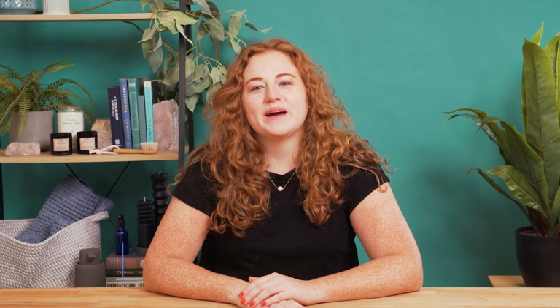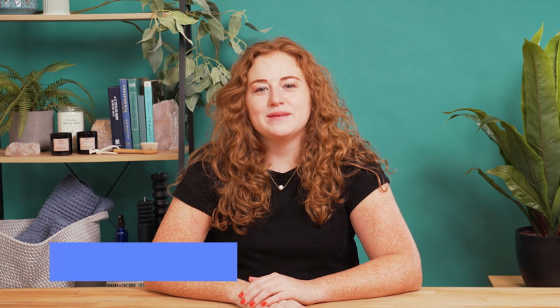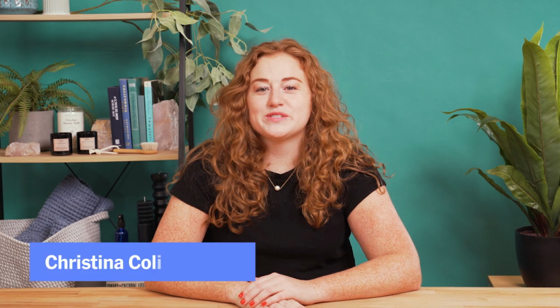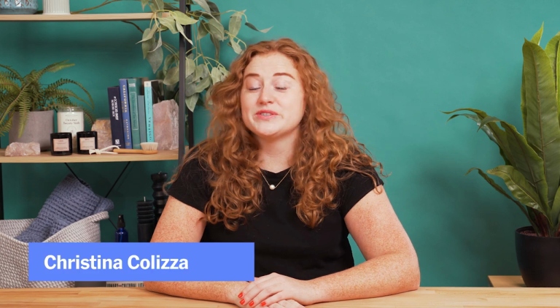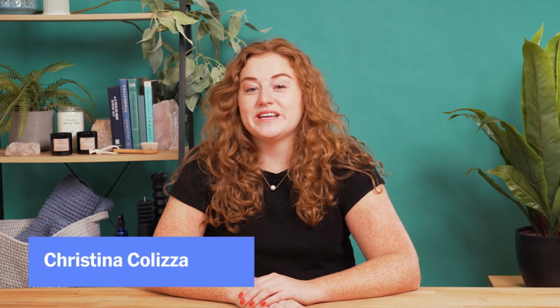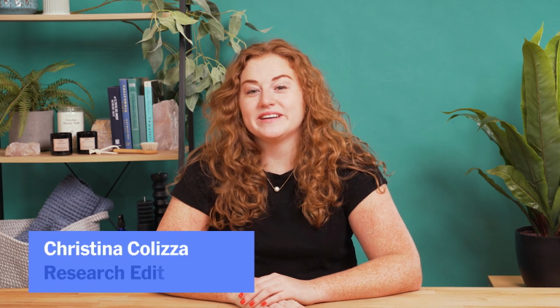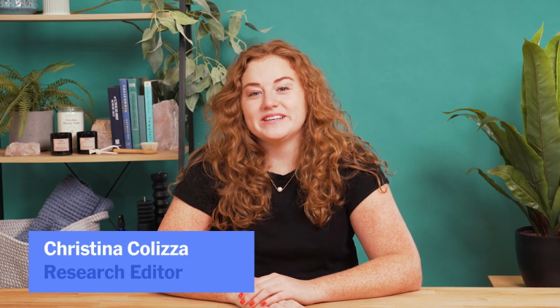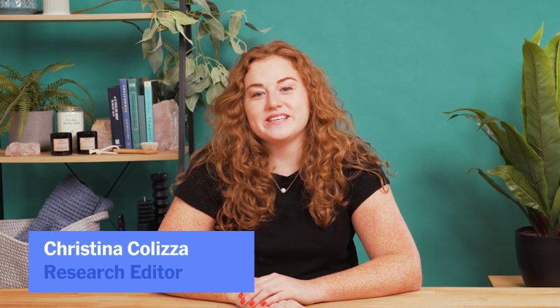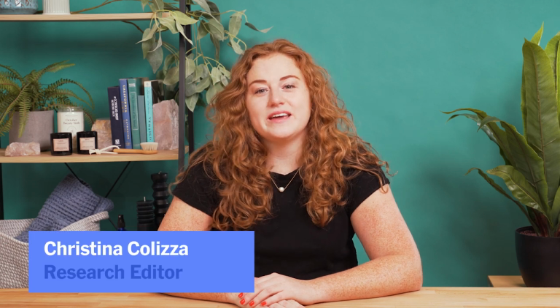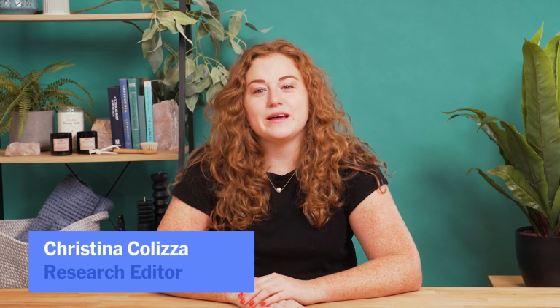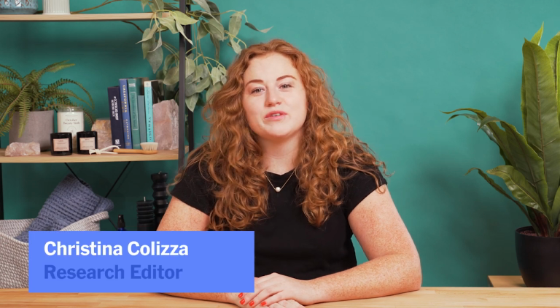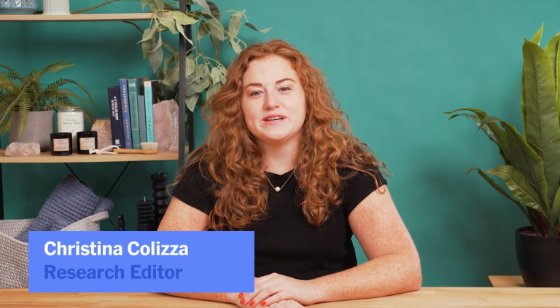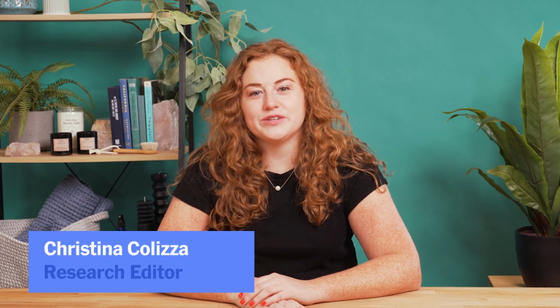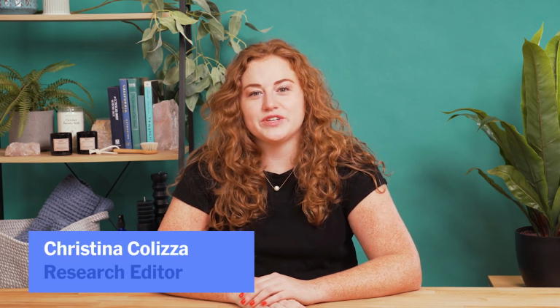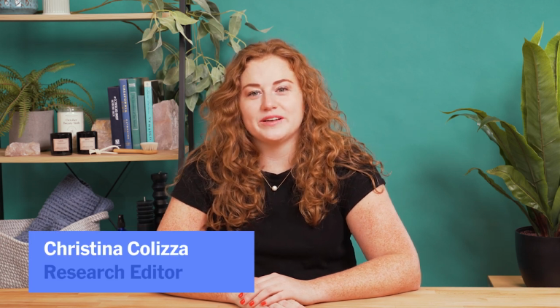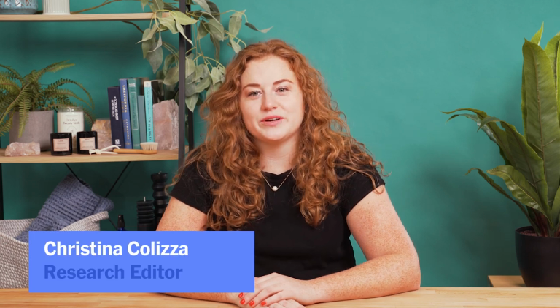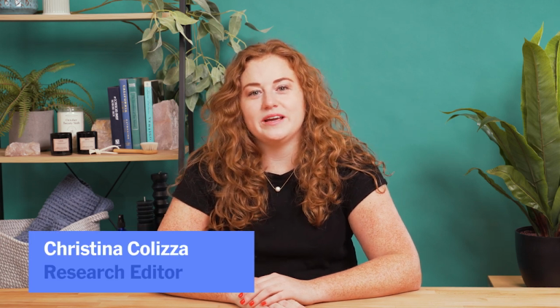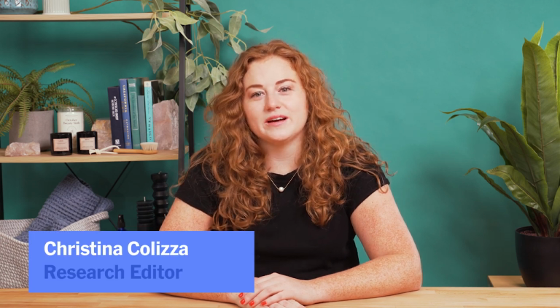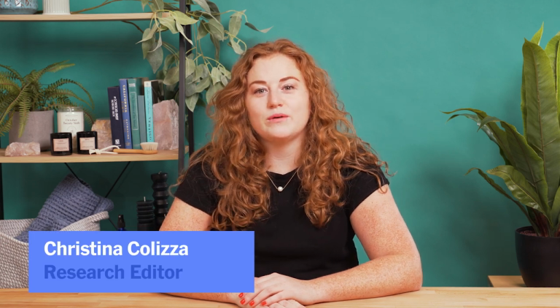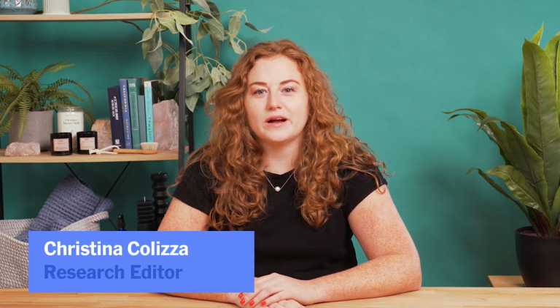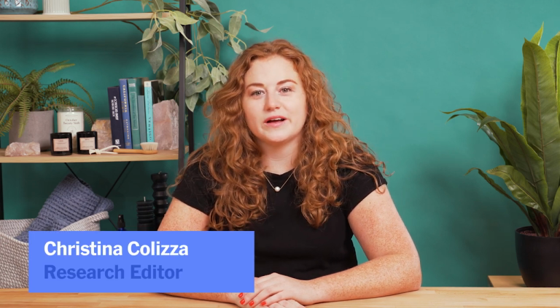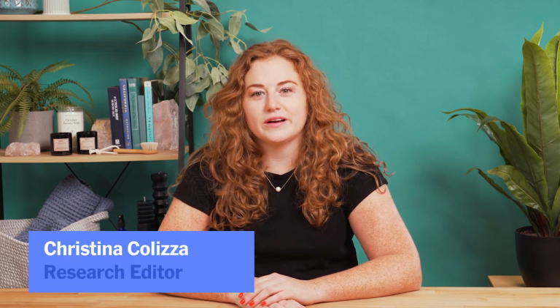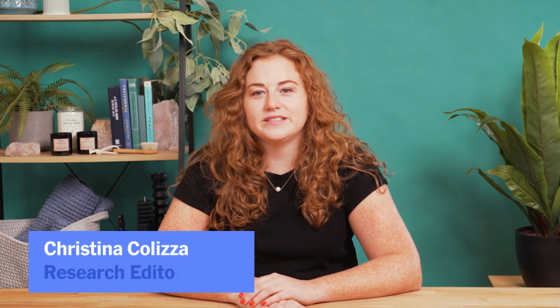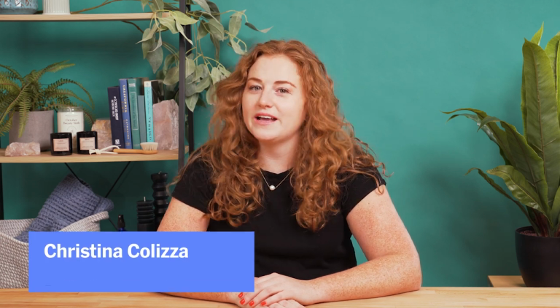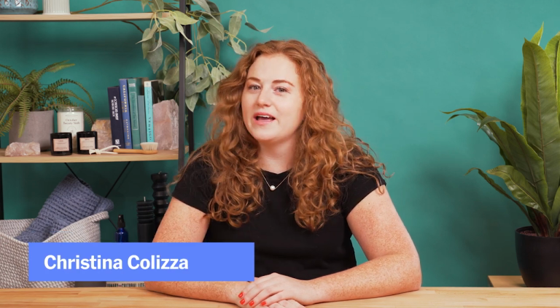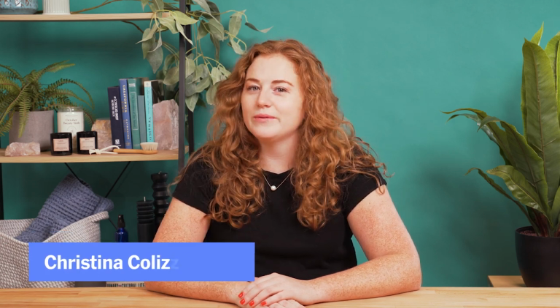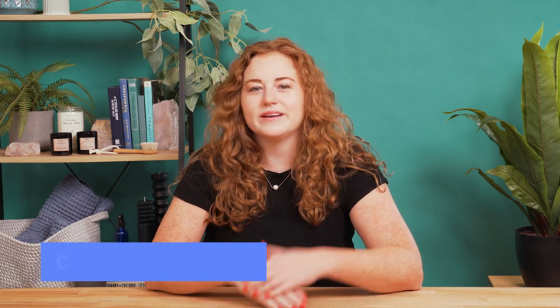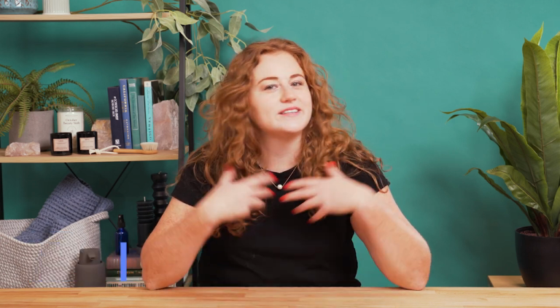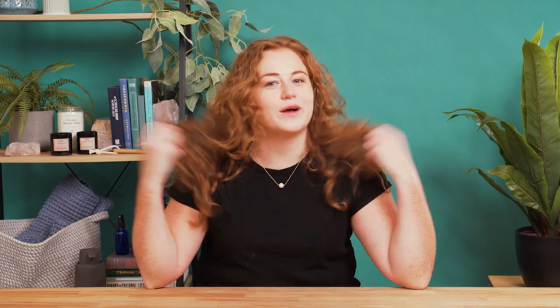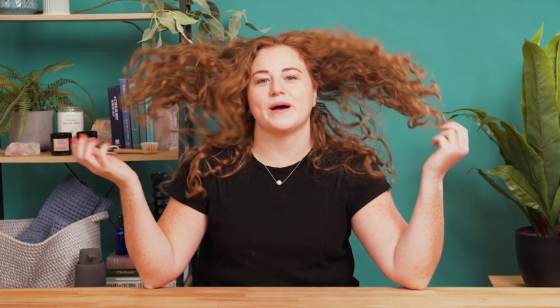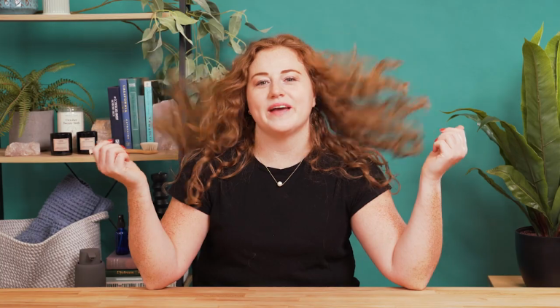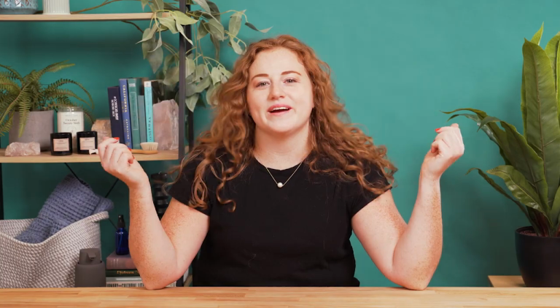My name is Kristina Klitsa, and I'm the research editor here at Wirecutter. Today, we're going to talk about hair.